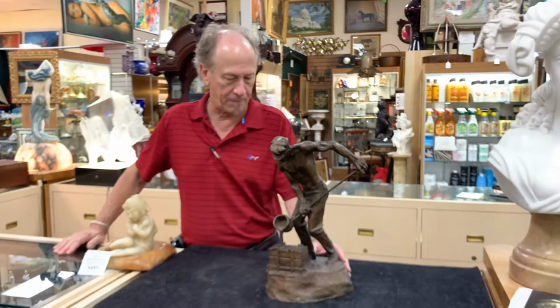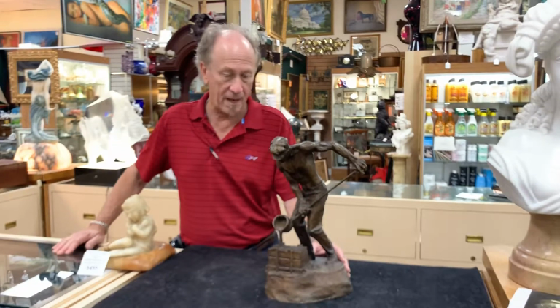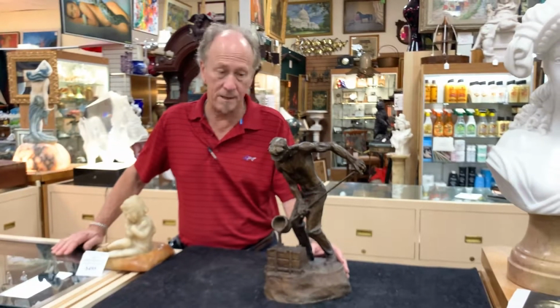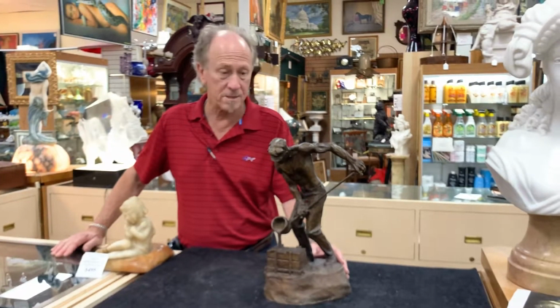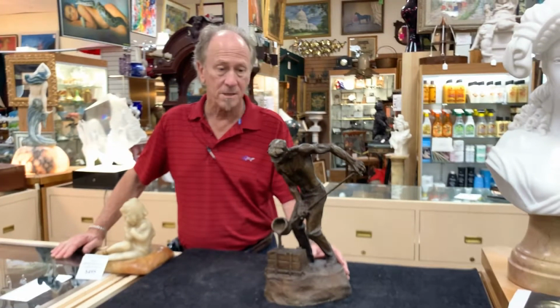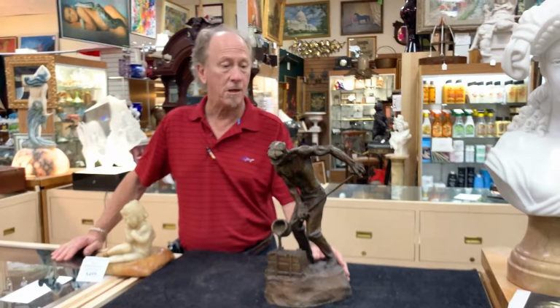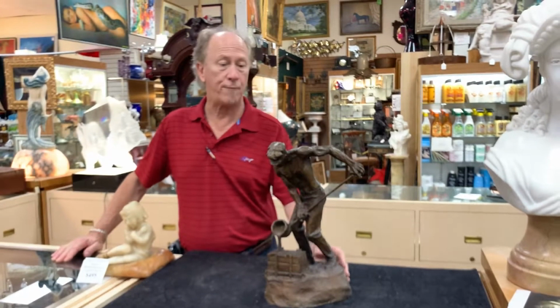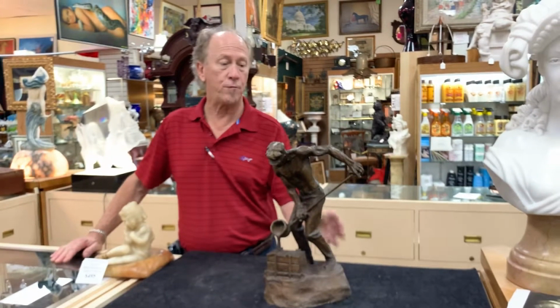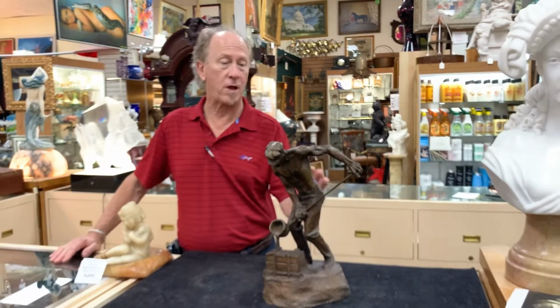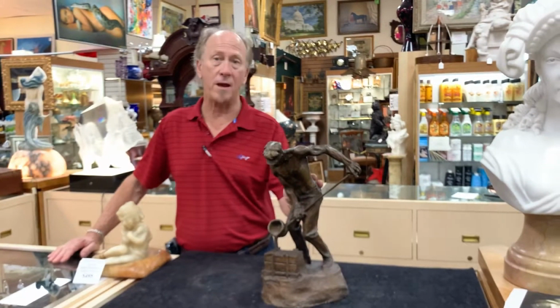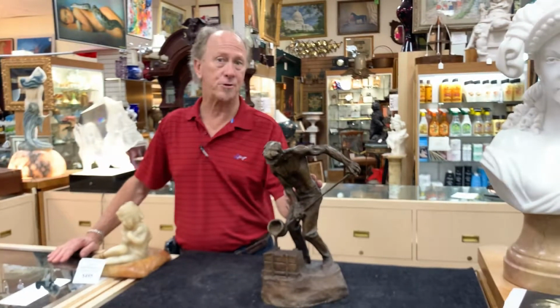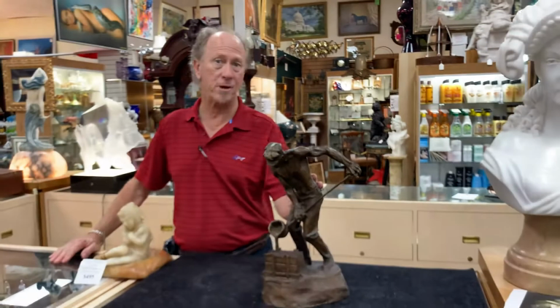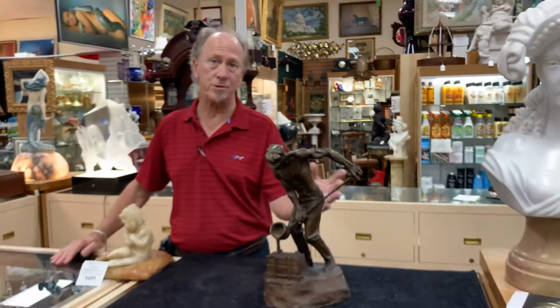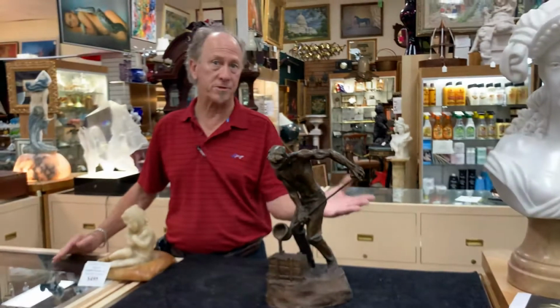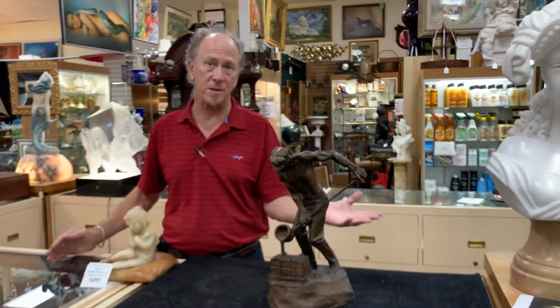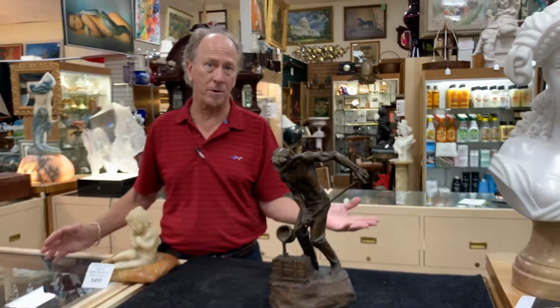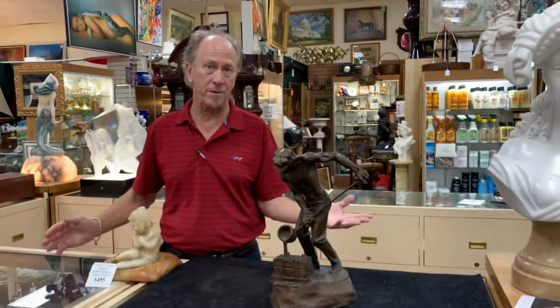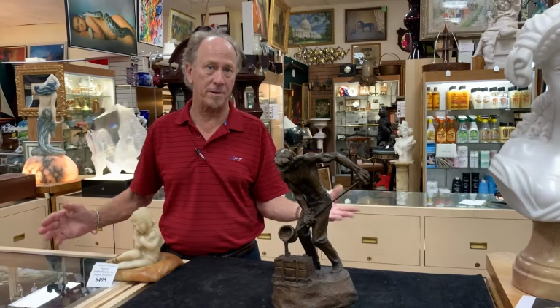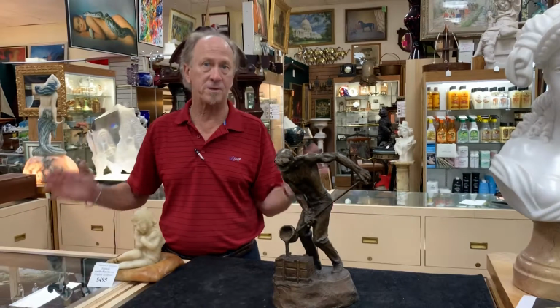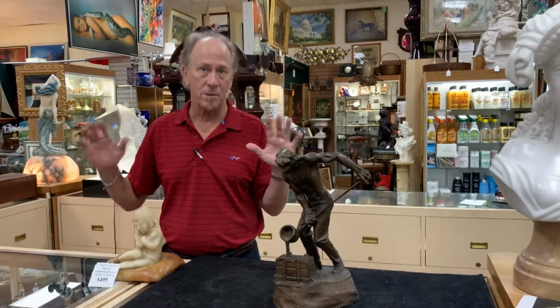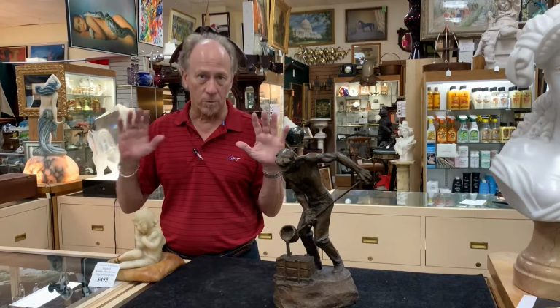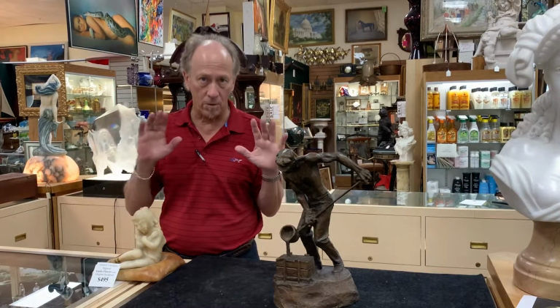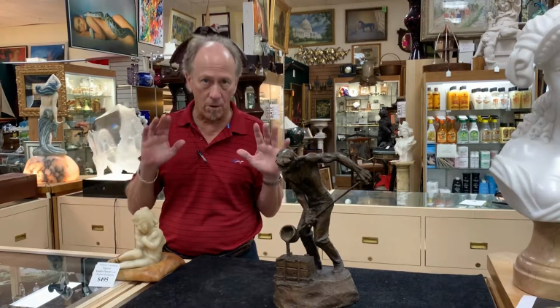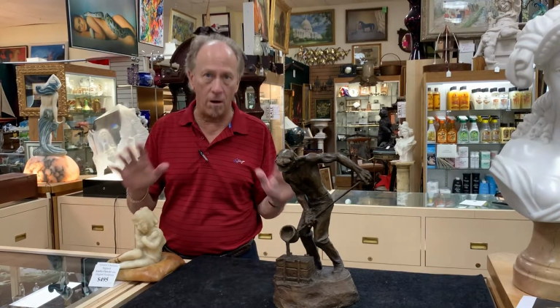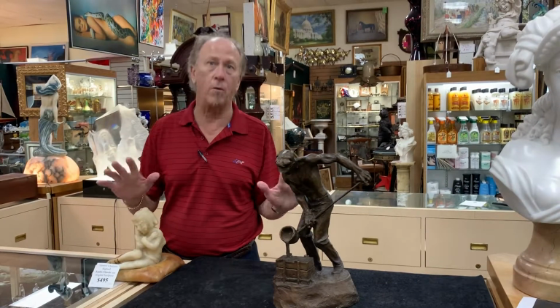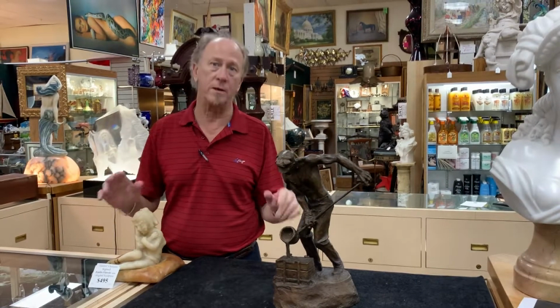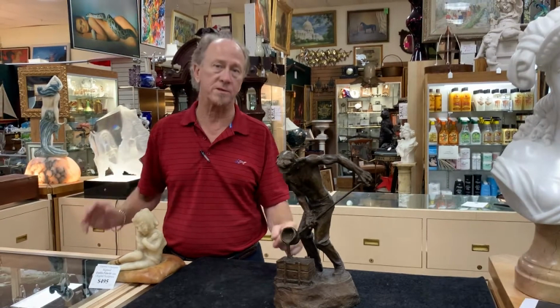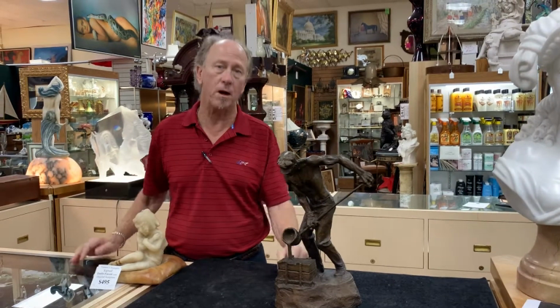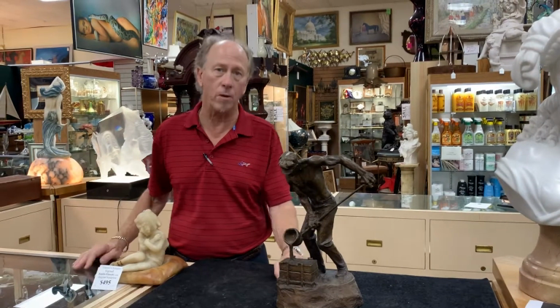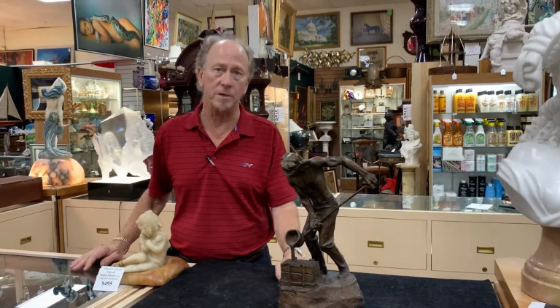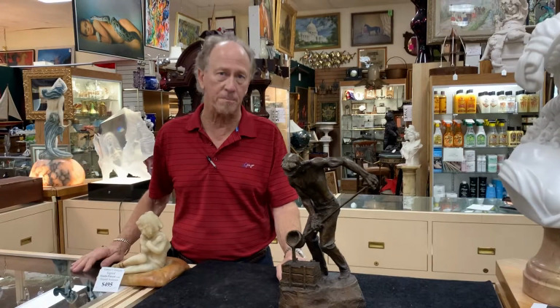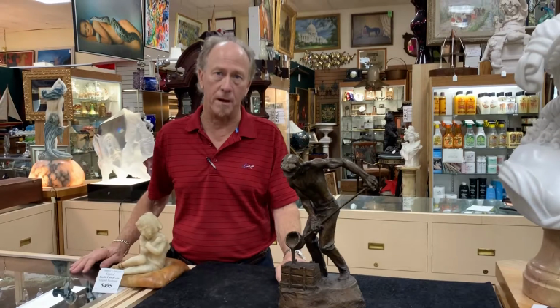And if you've got a treasure similar to this, we're always, always buying.